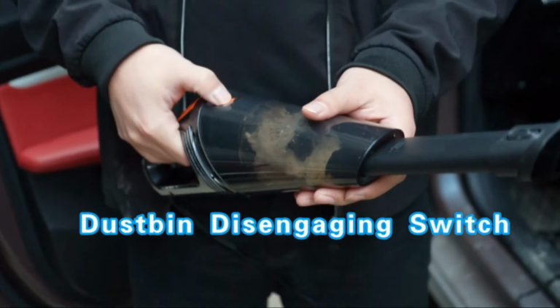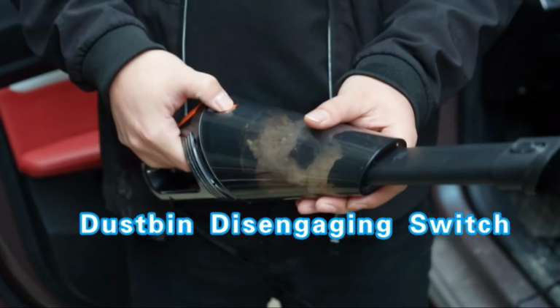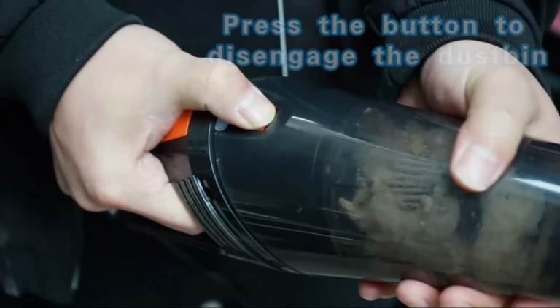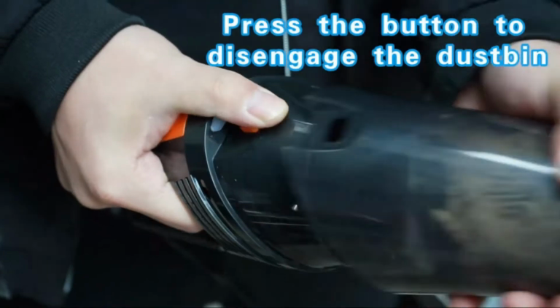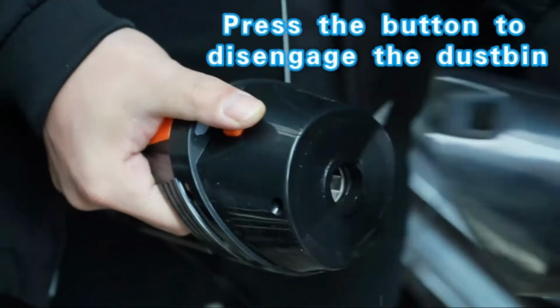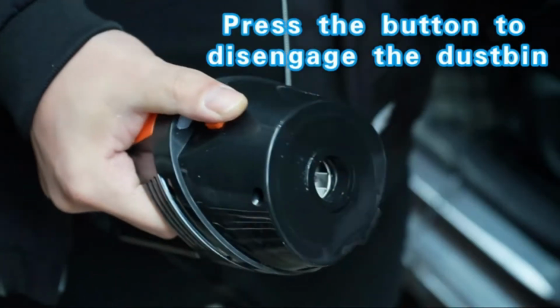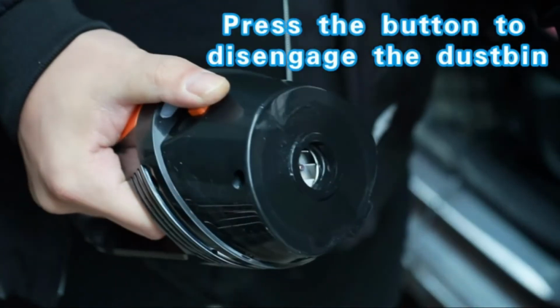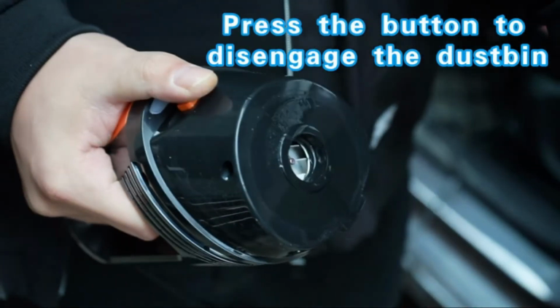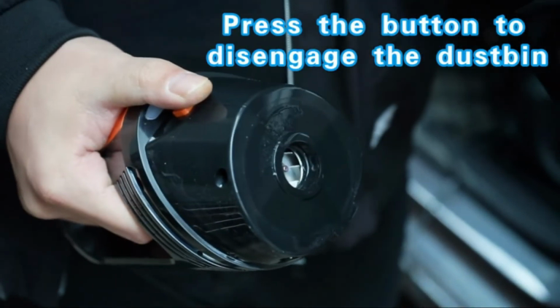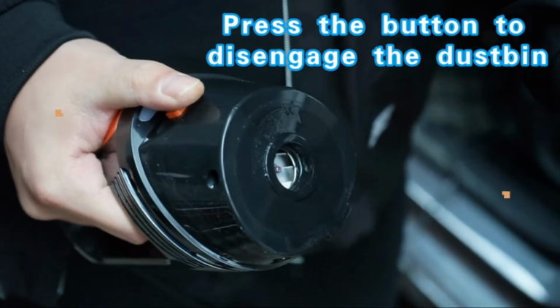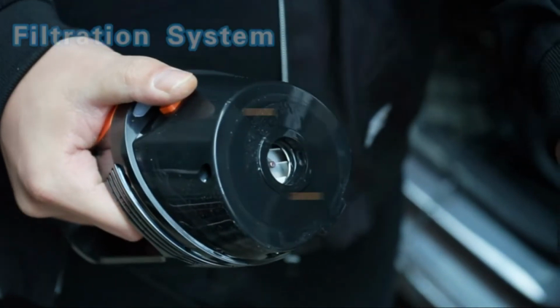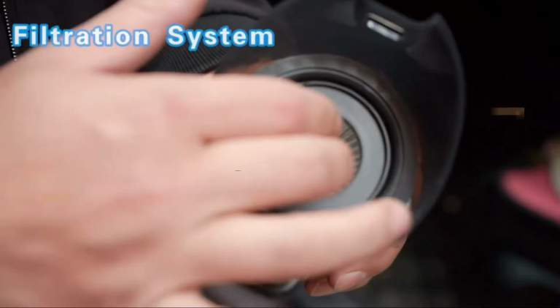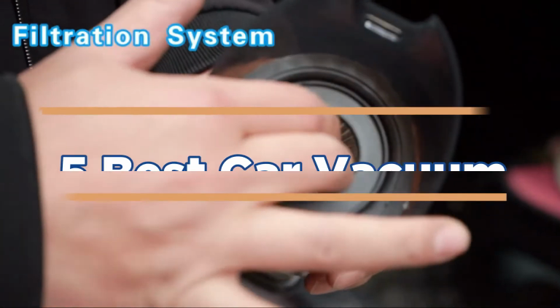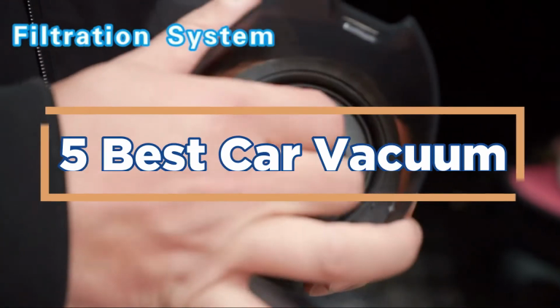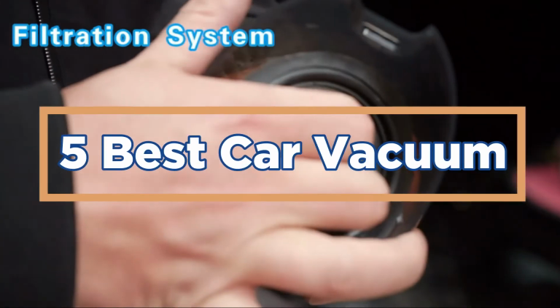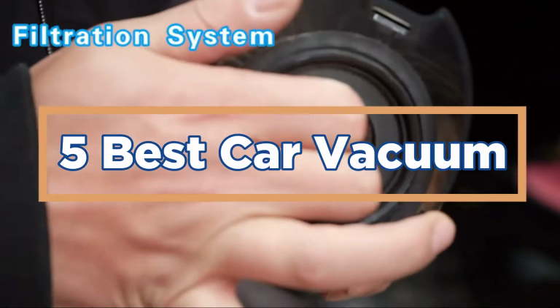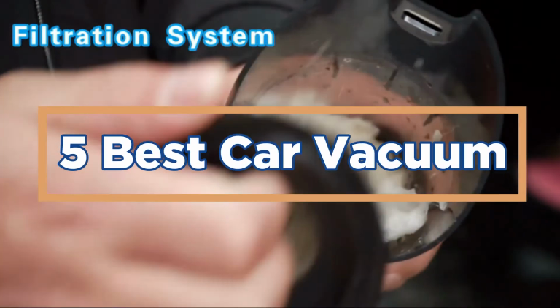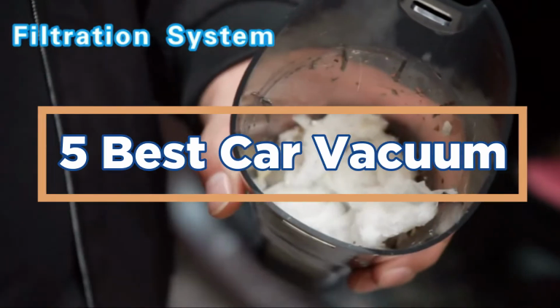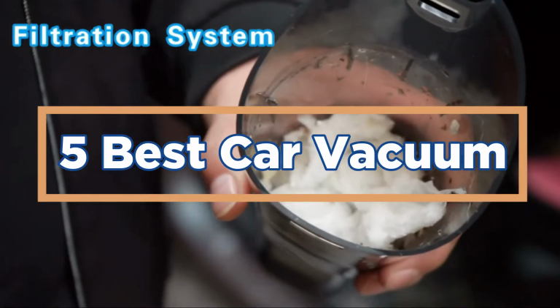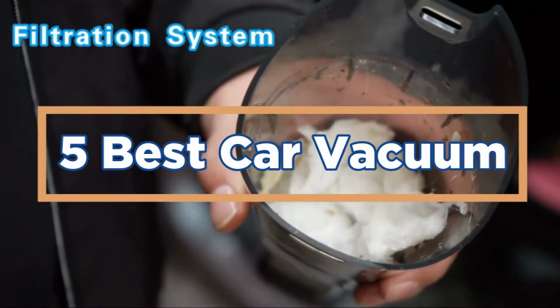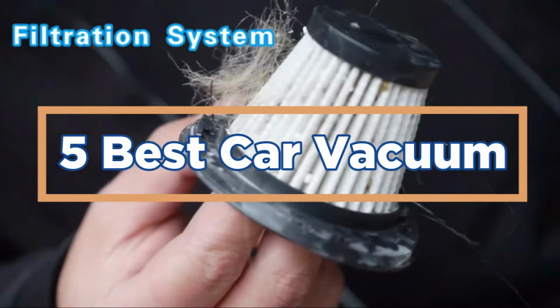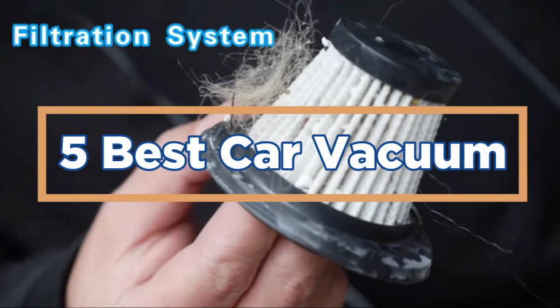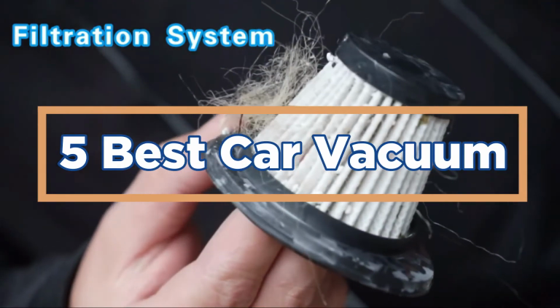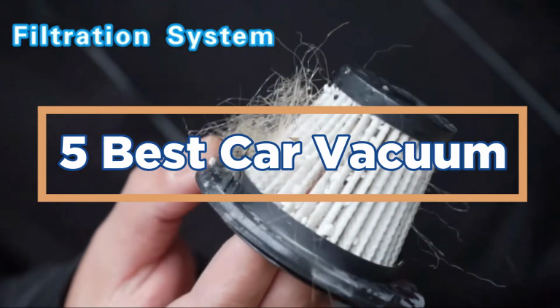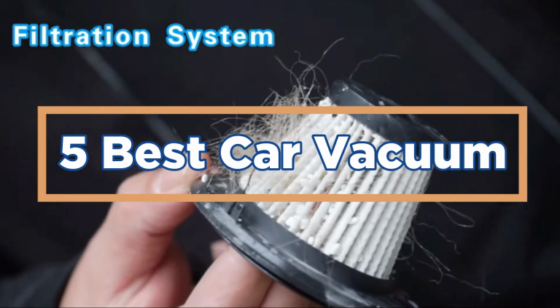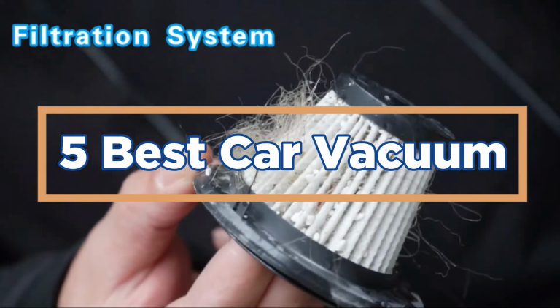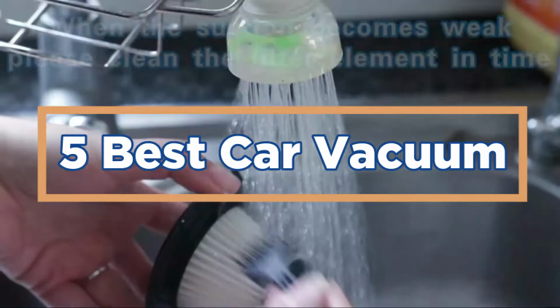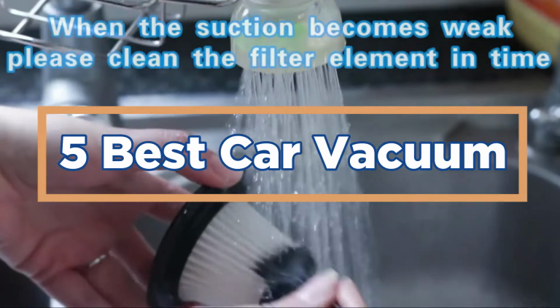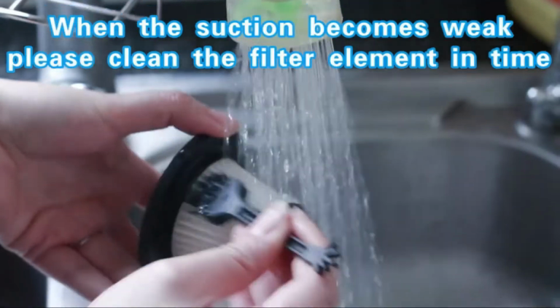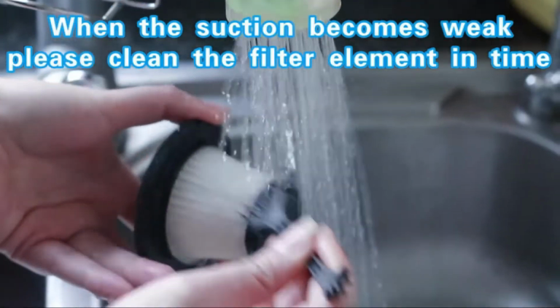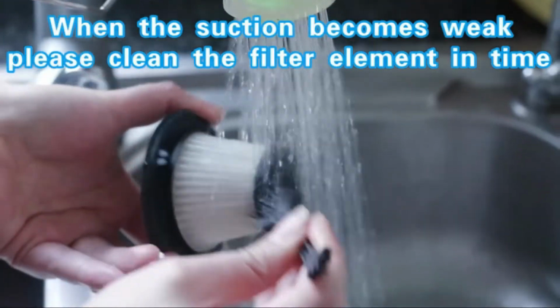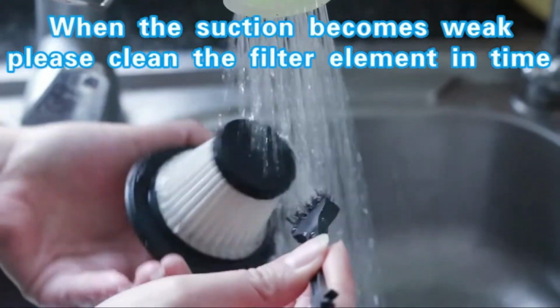In today's video, we will show you the top 5 best car vacuums. So, let's get started.